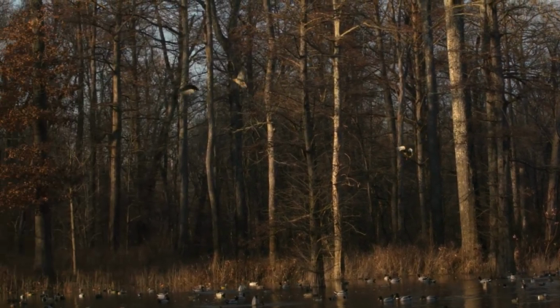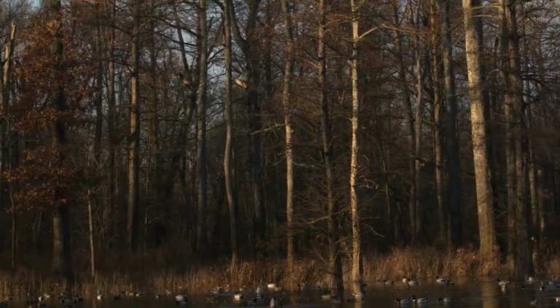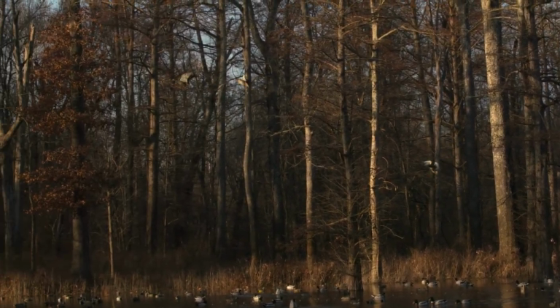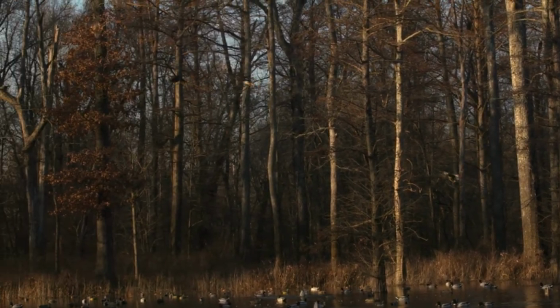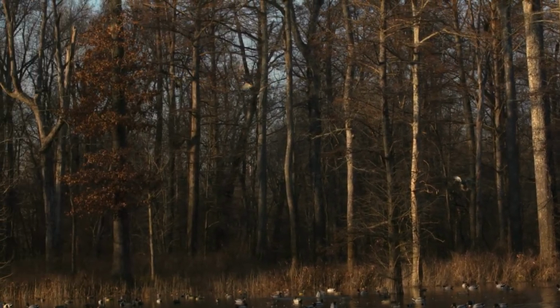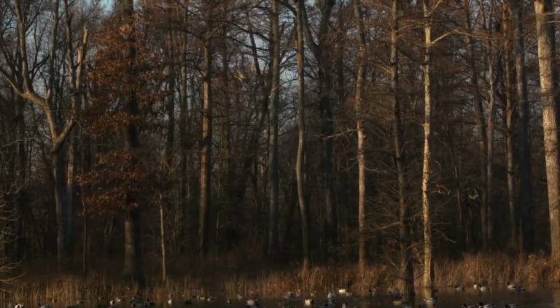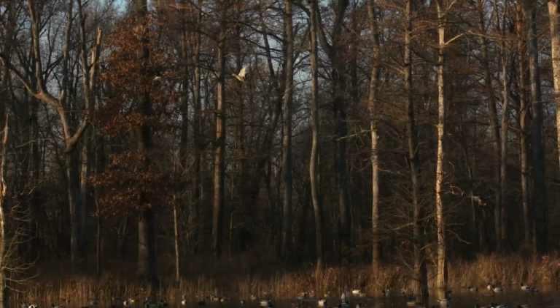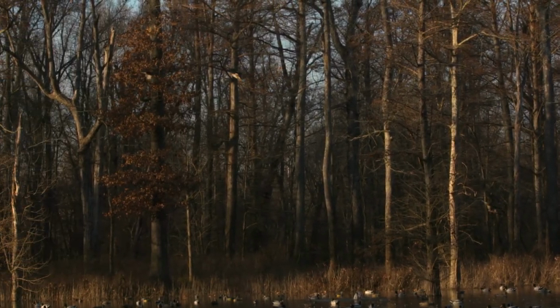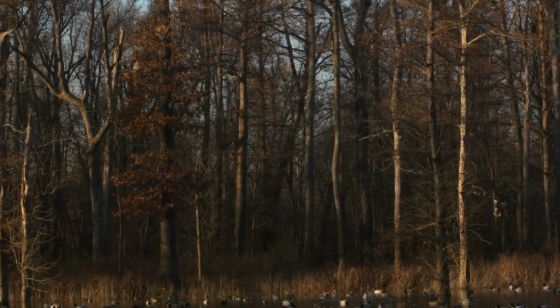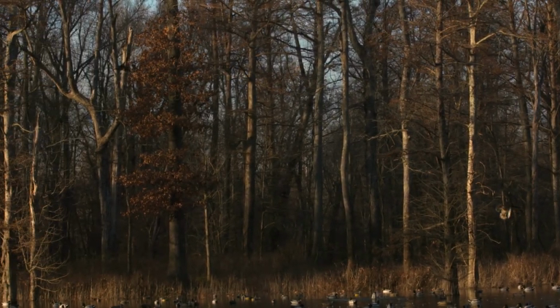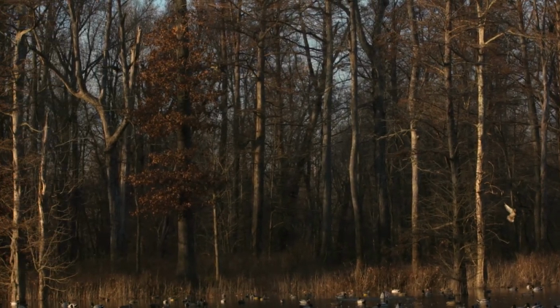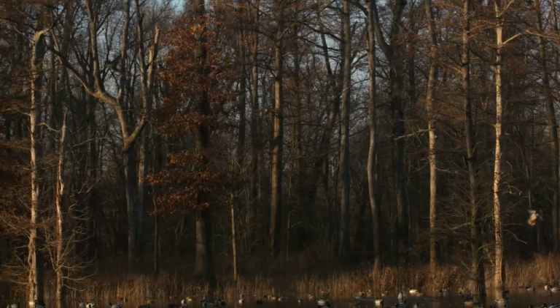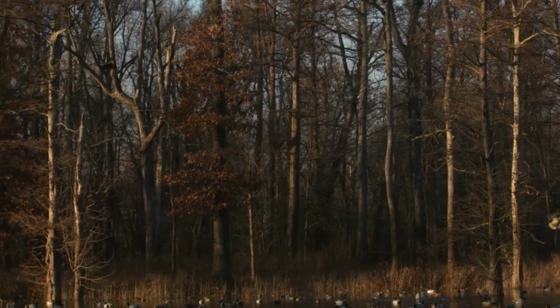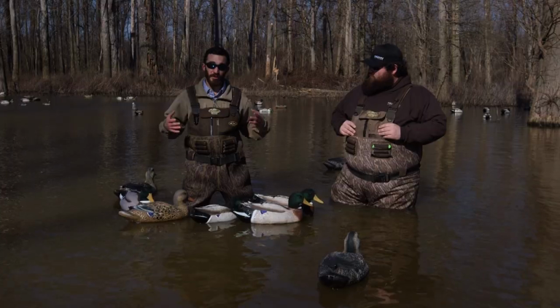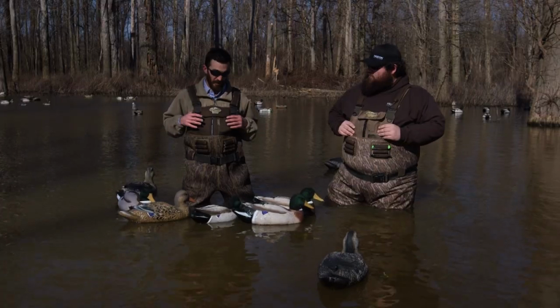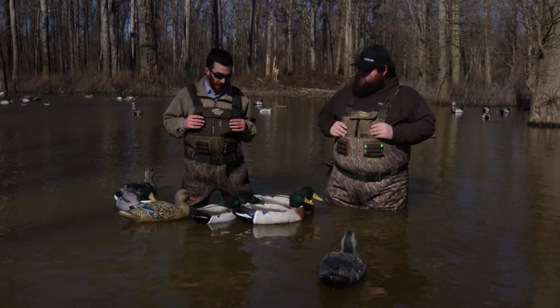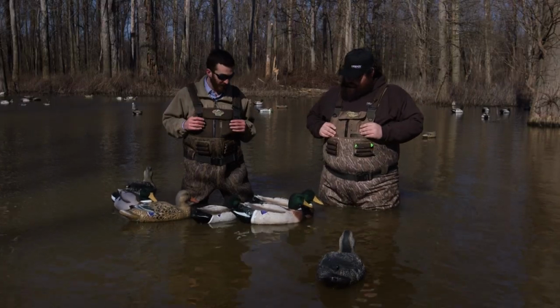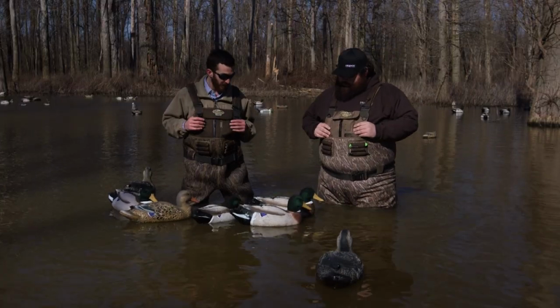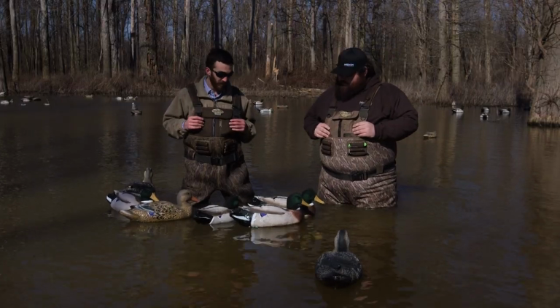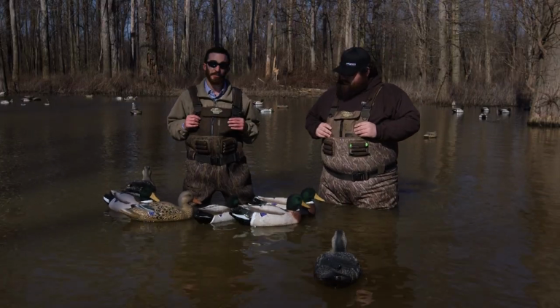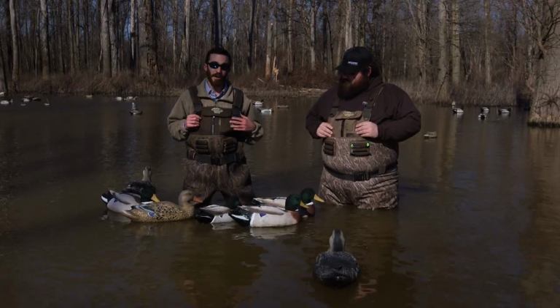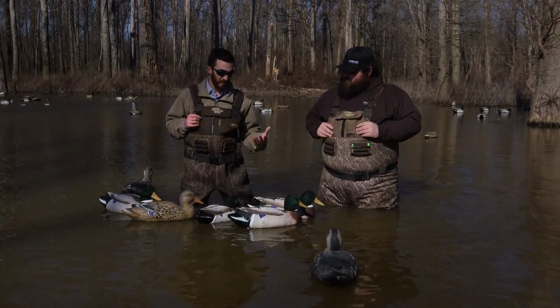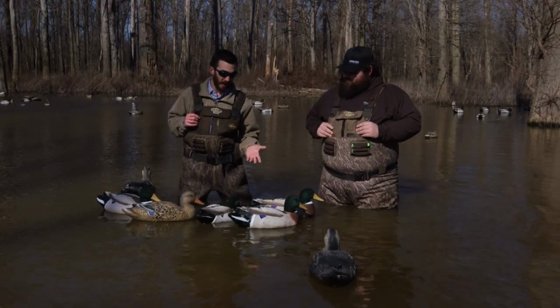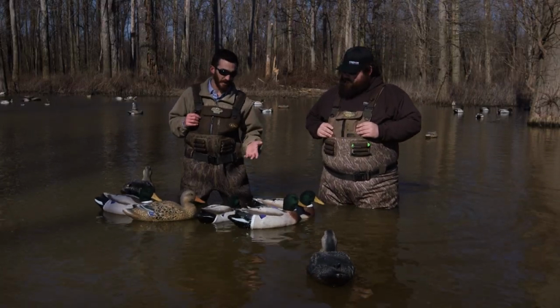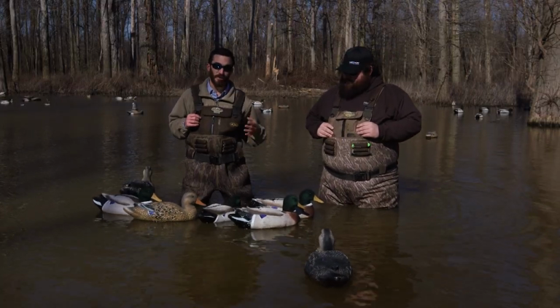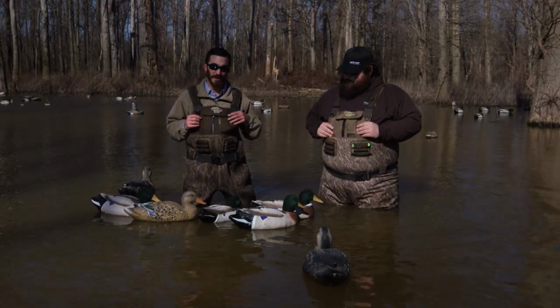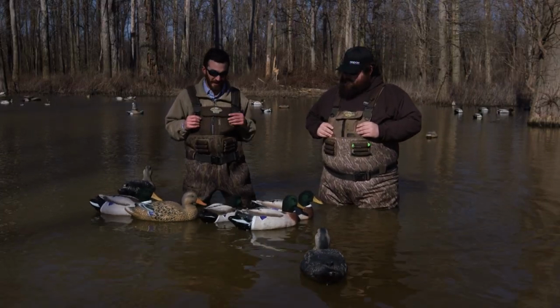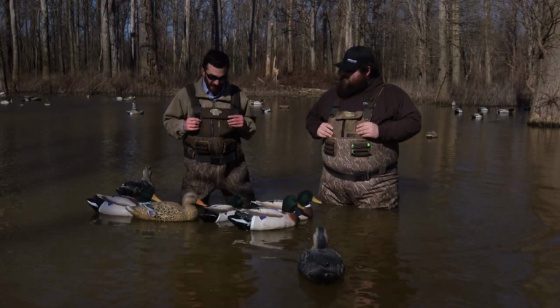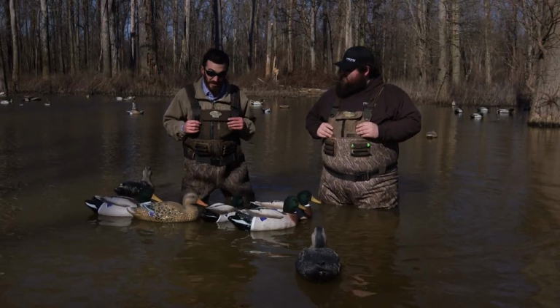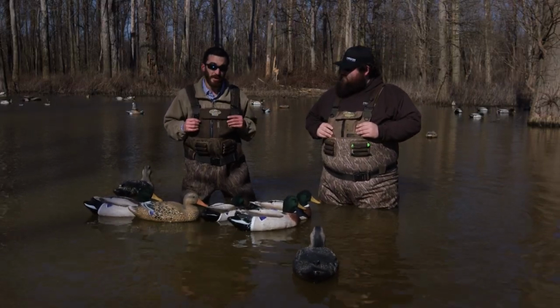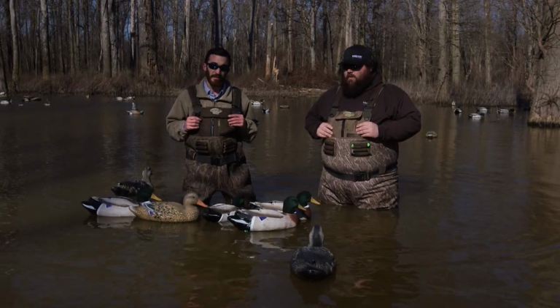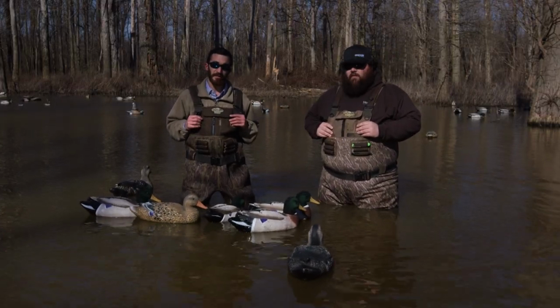Other than the scum line on these decoys, they're huntable. They're great. They're a brand new product minus the holes and the scum line on the bottom.